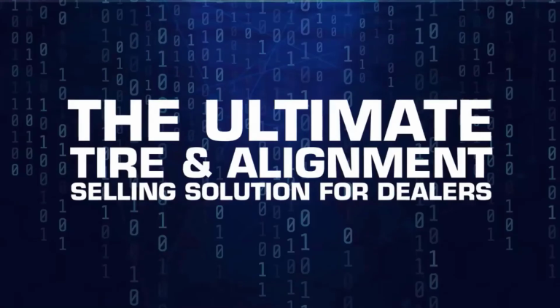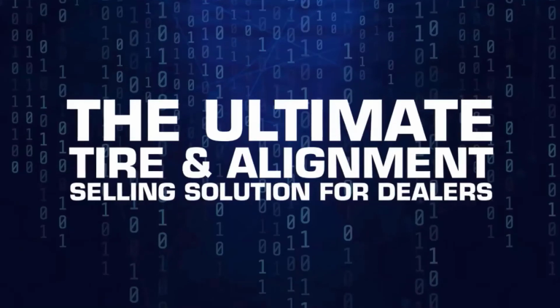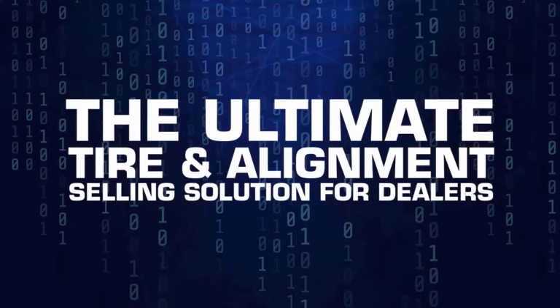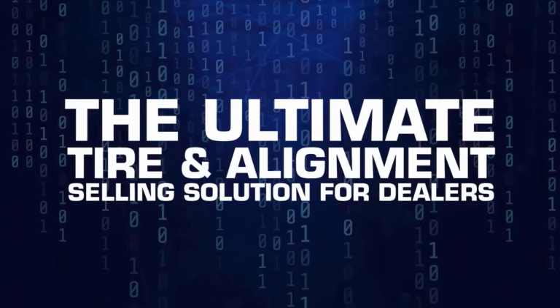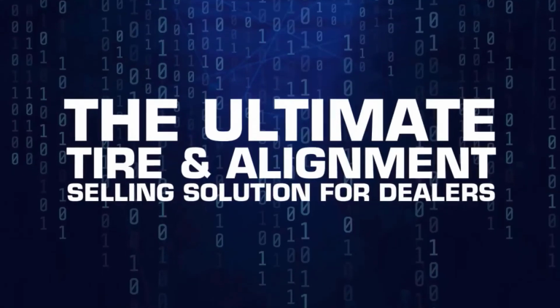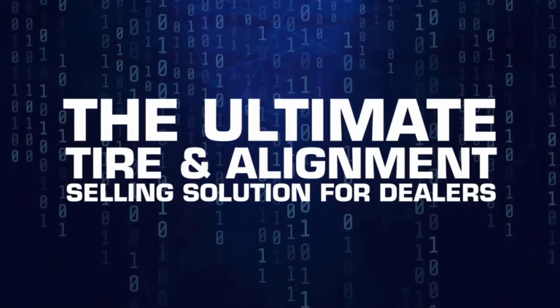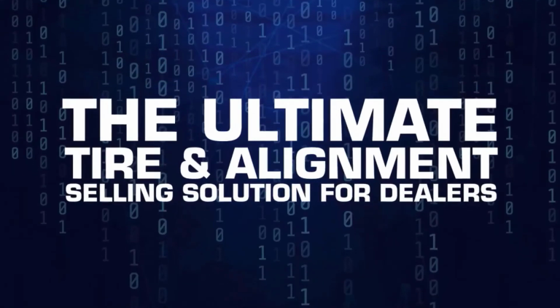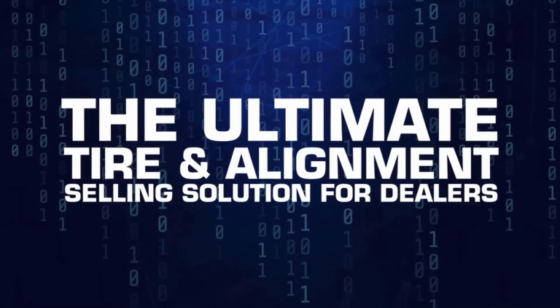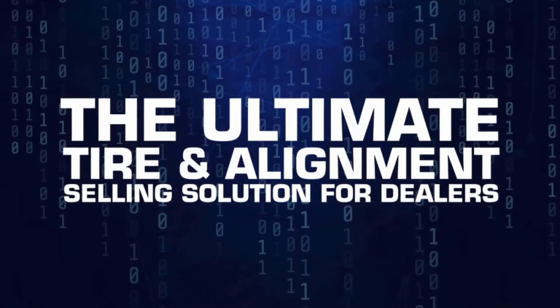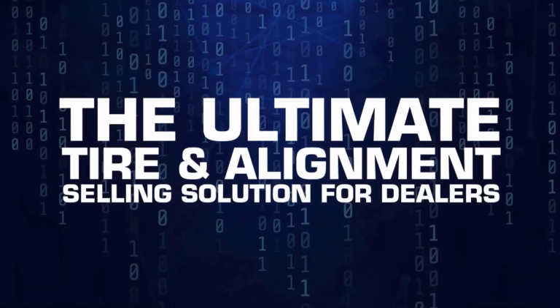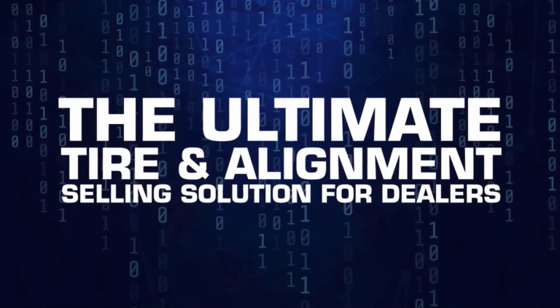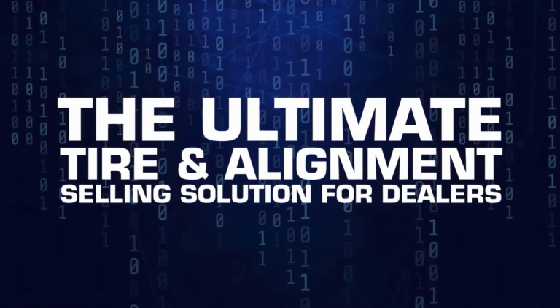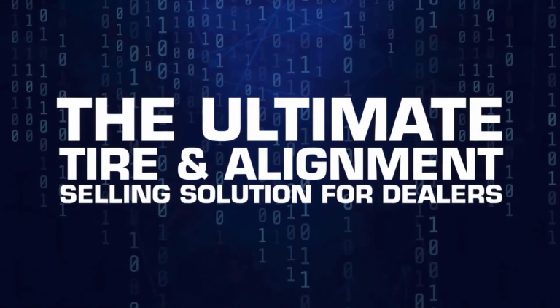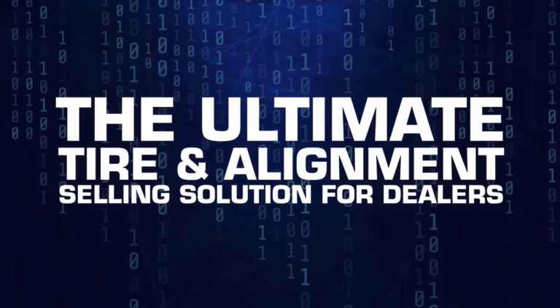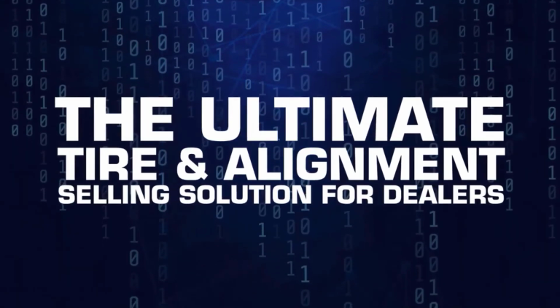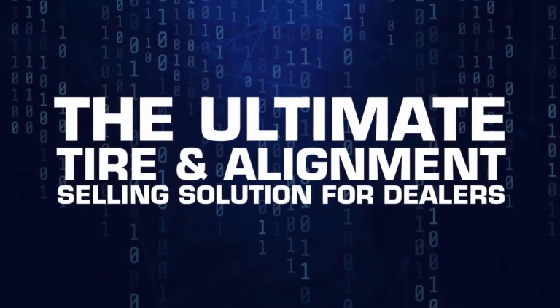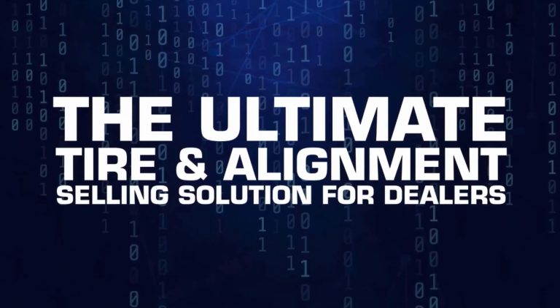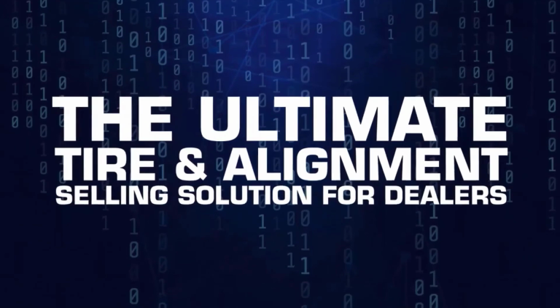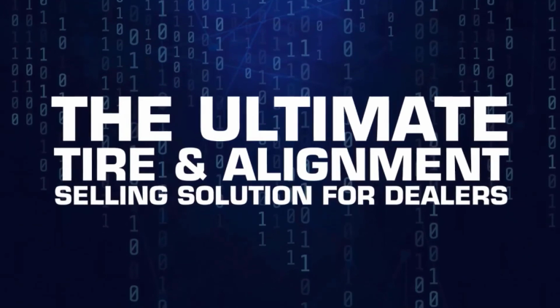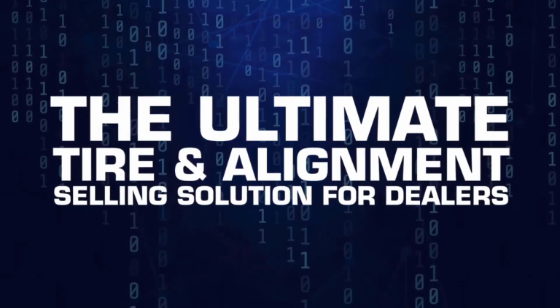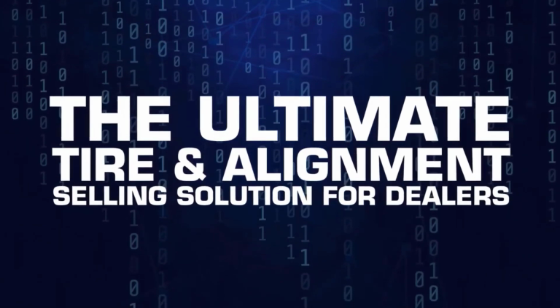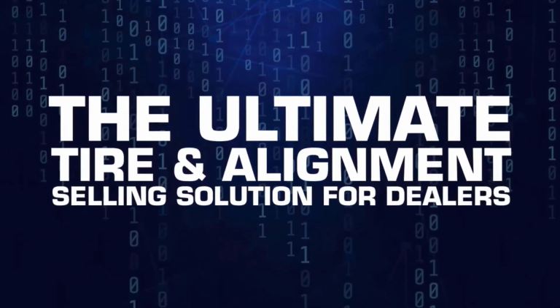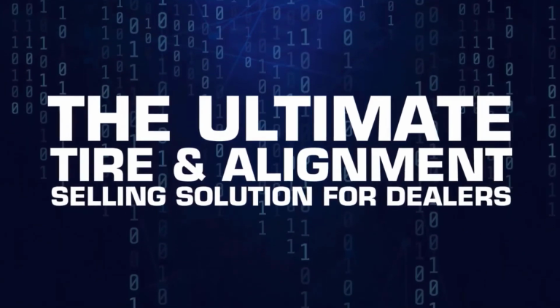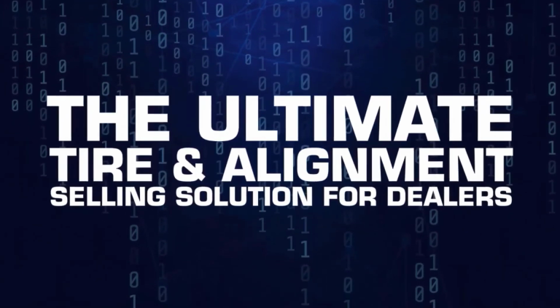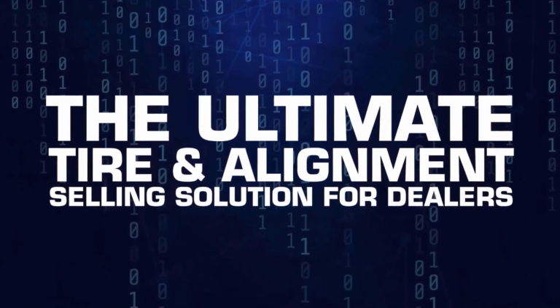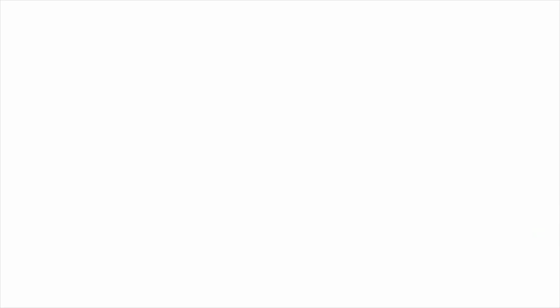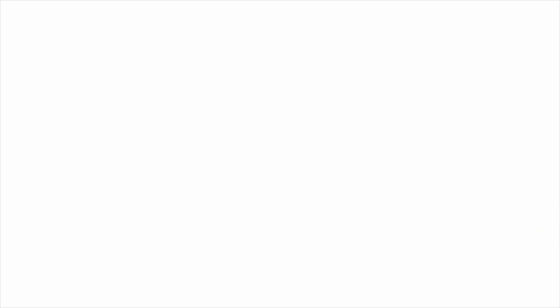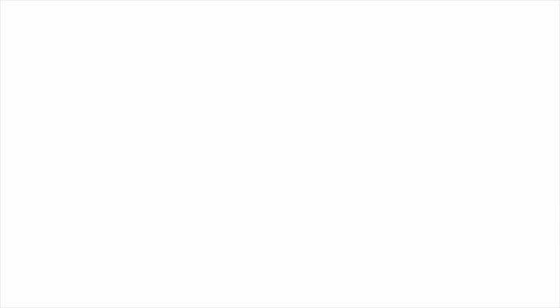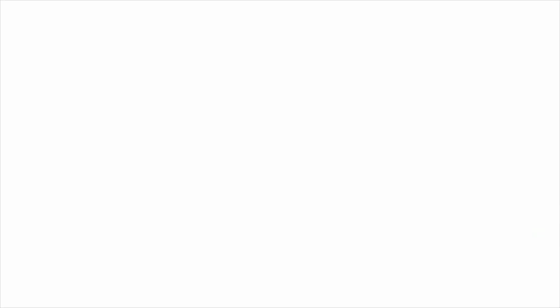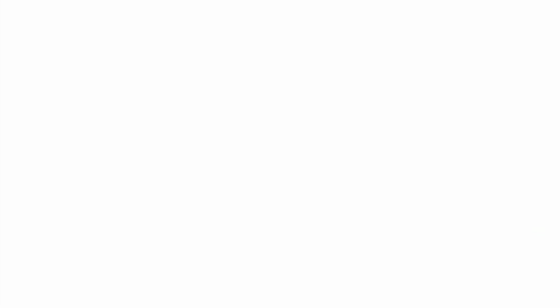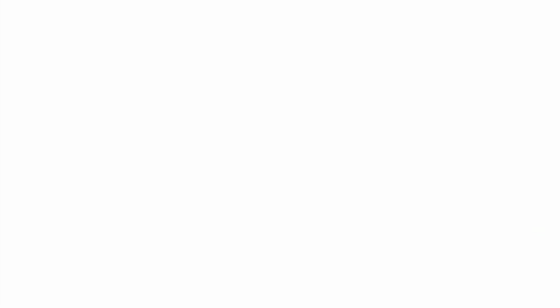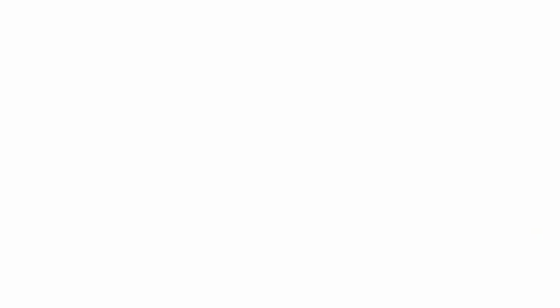It's the ultimate tire and alignment selling solution for dealers. Traction.